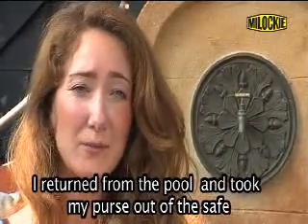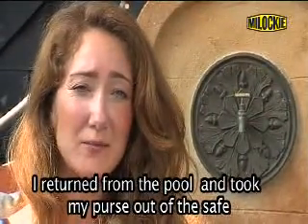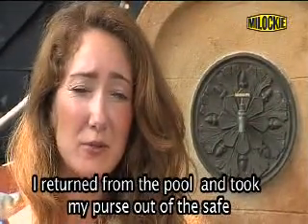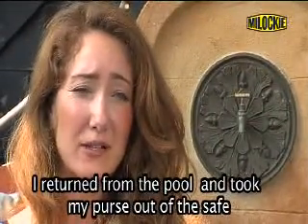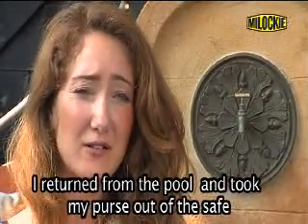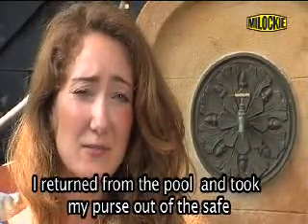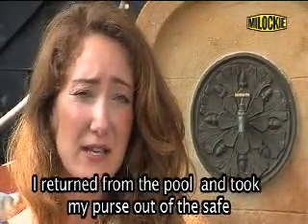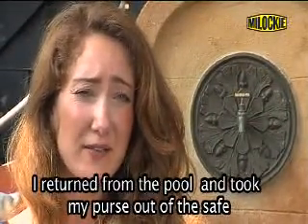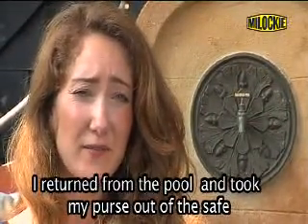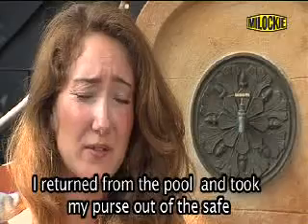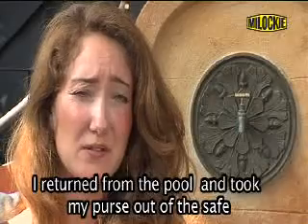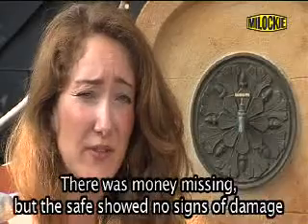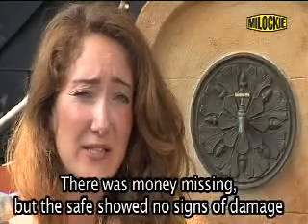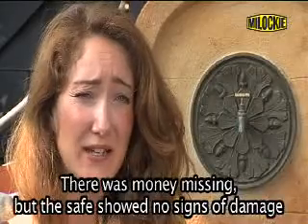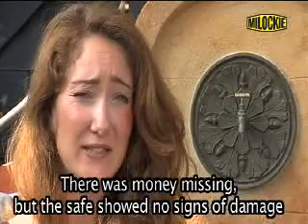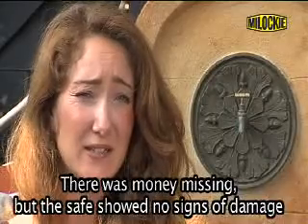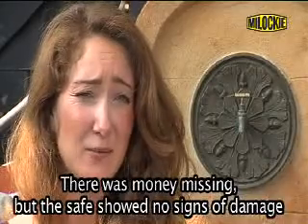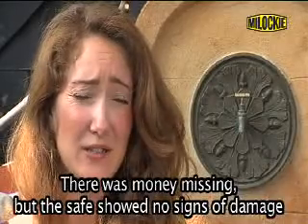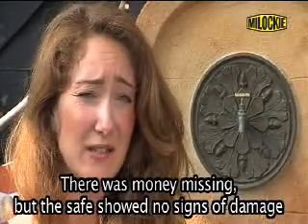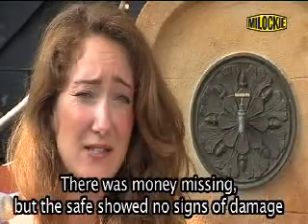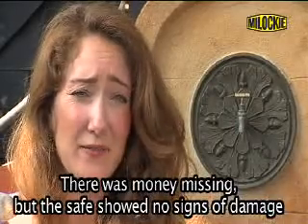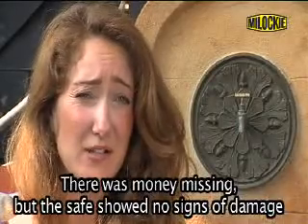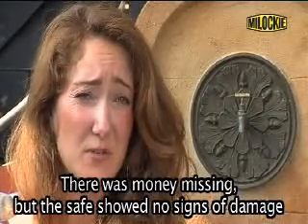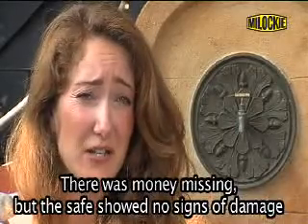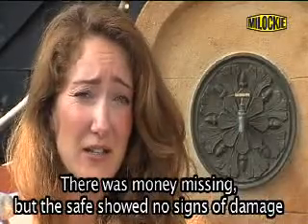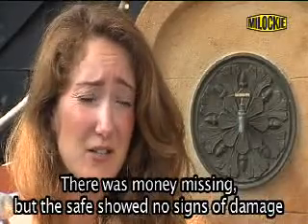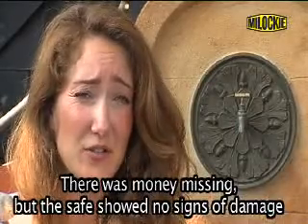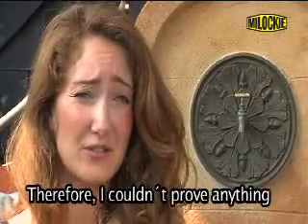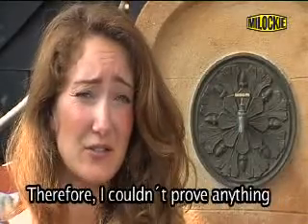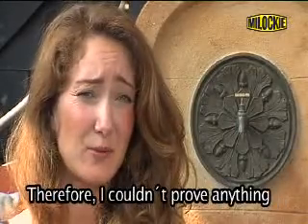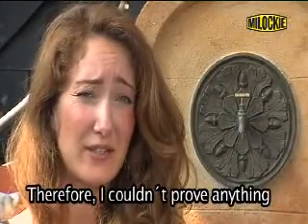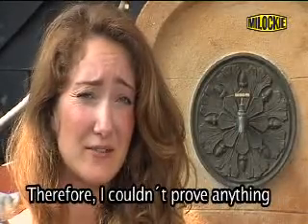I came from the pool, took my wallet out of the safe. Money was missing, but the safe was not damaged. I could not prove it.